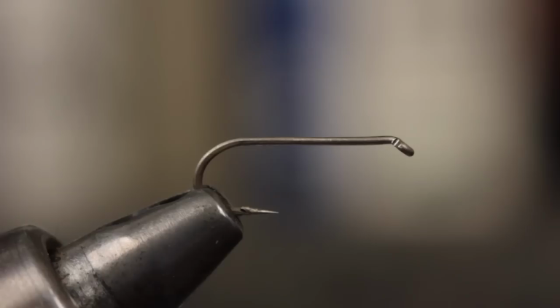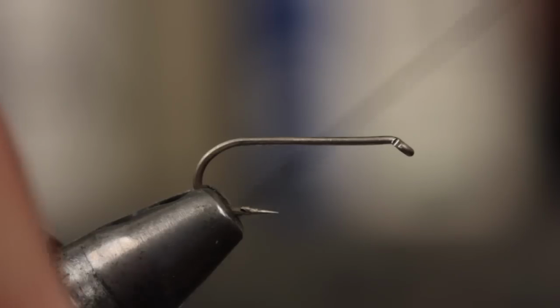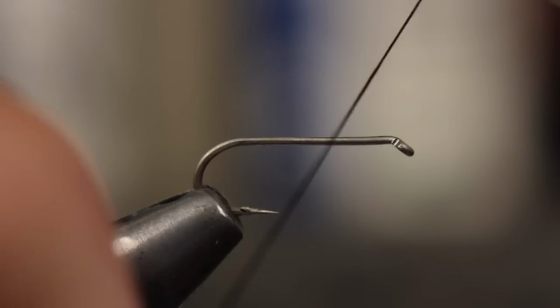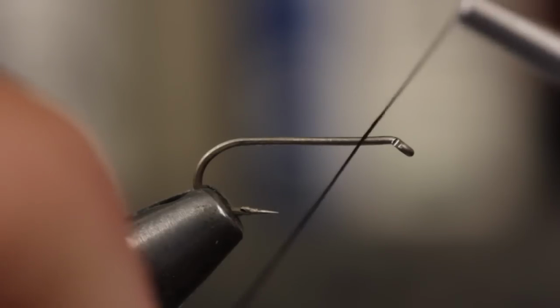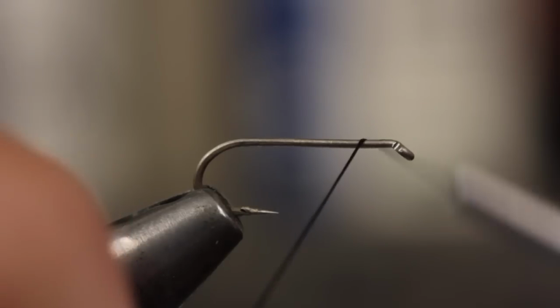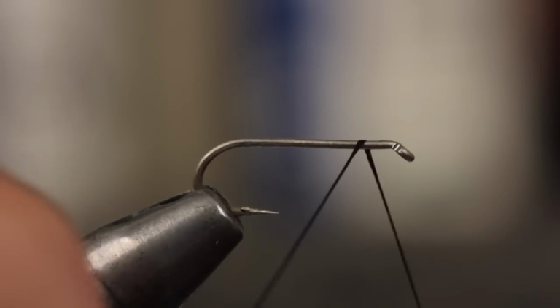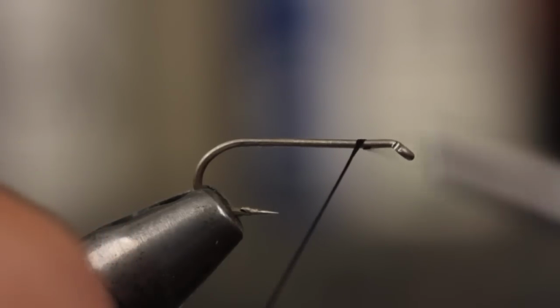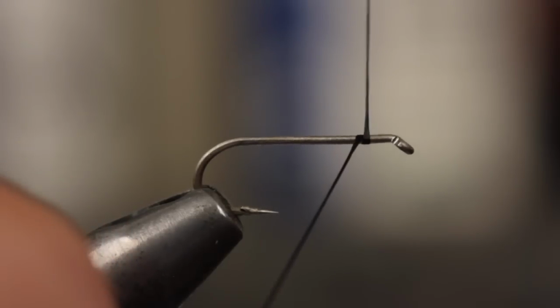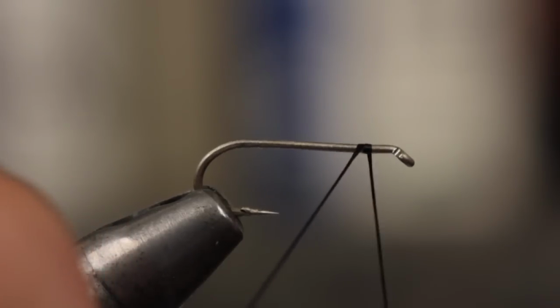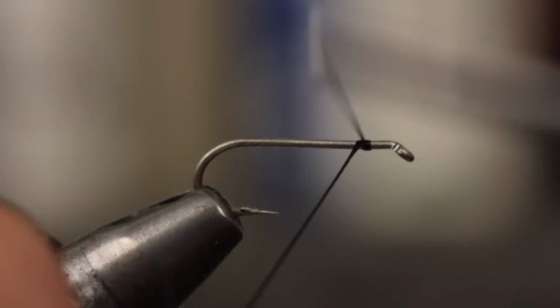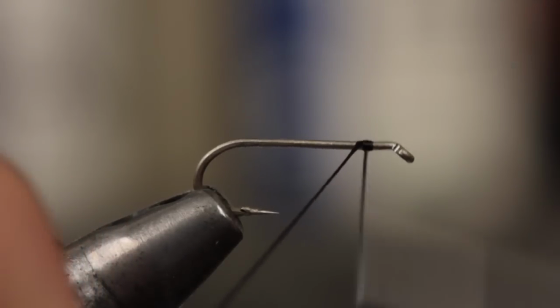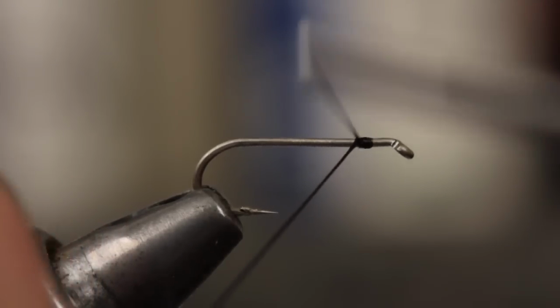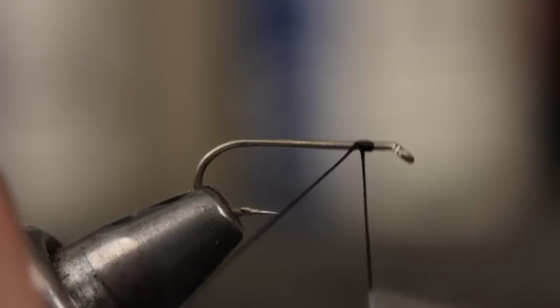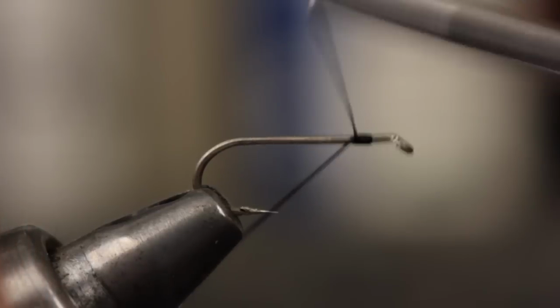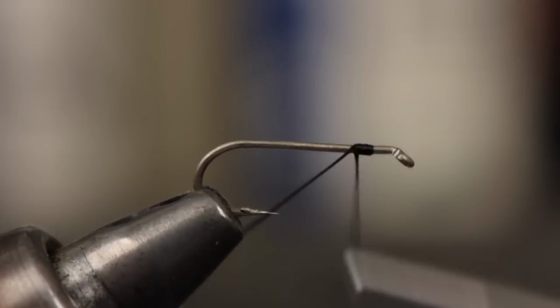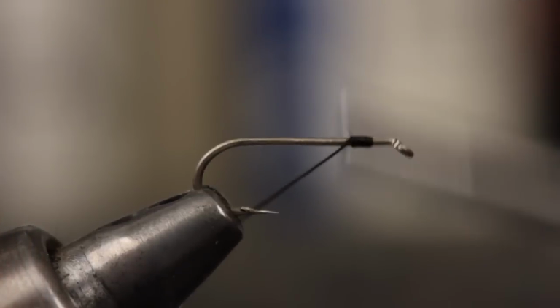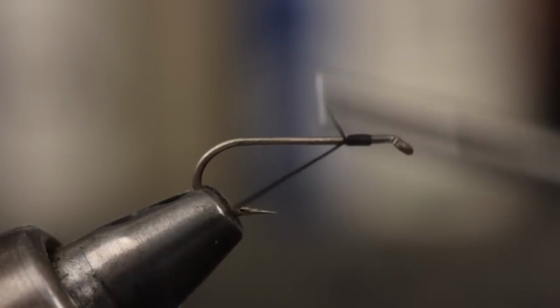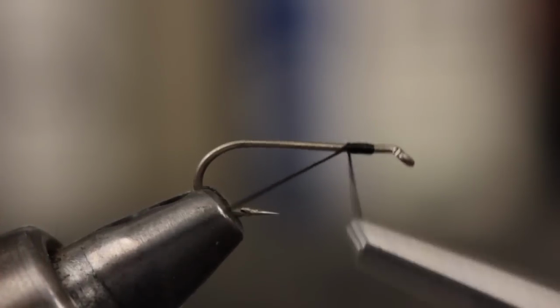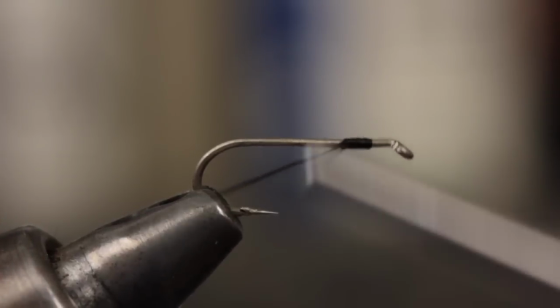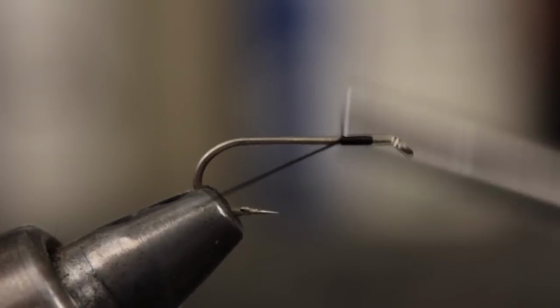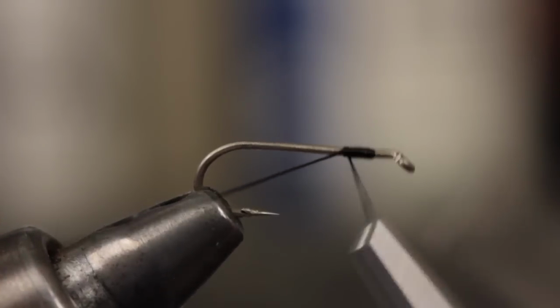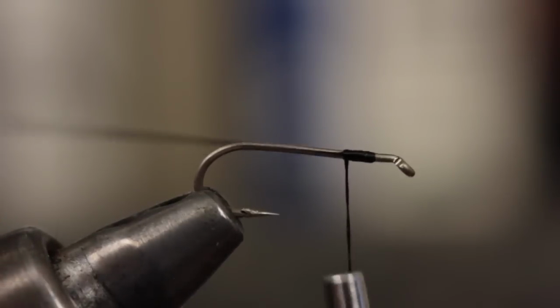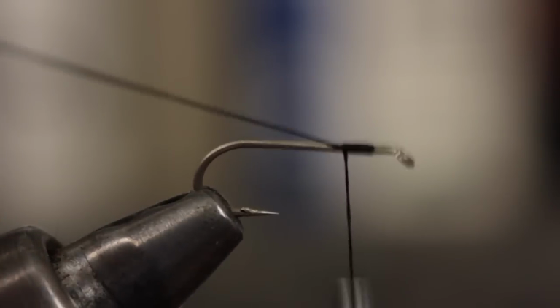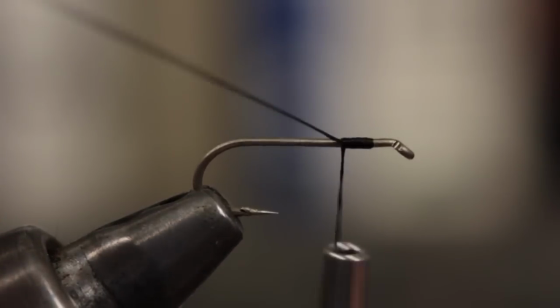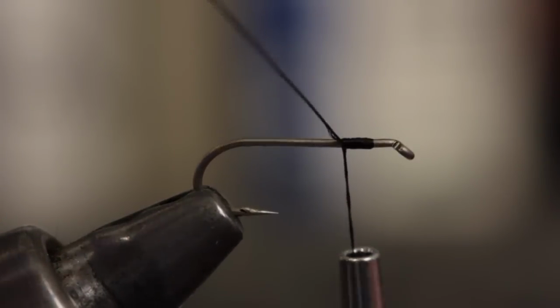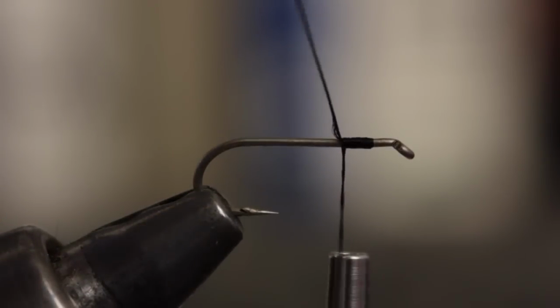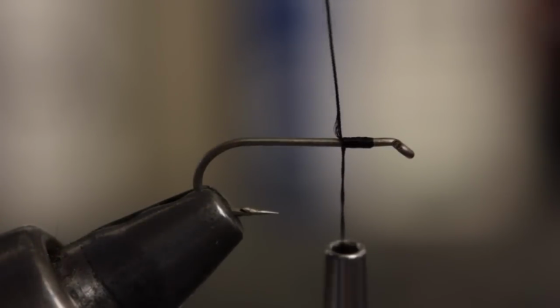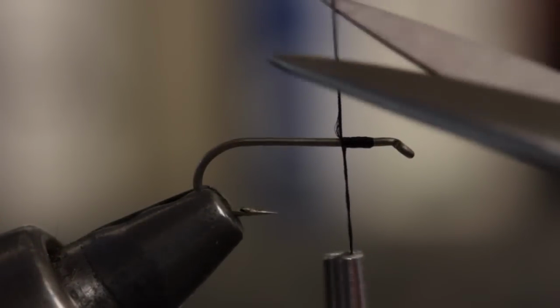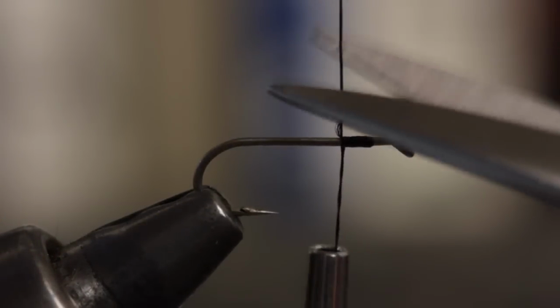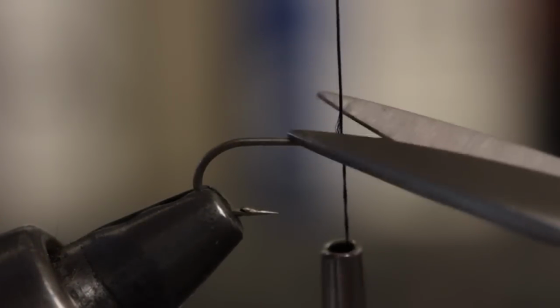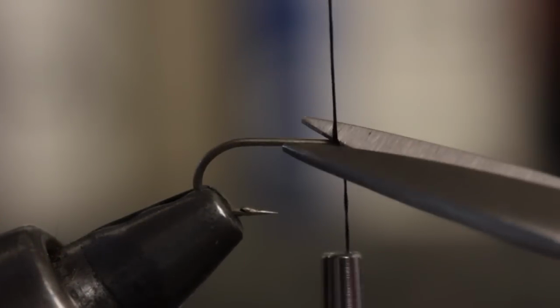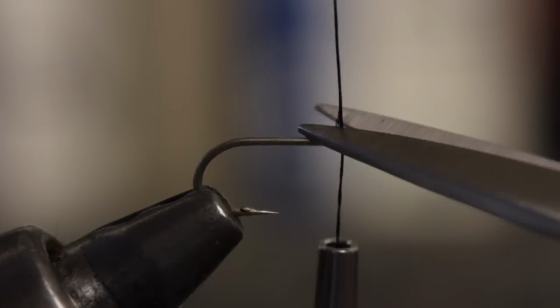Get your thread started on the hook shank, leaving some space behind the eye, and take a few wraps rearward before snipping off the tag.